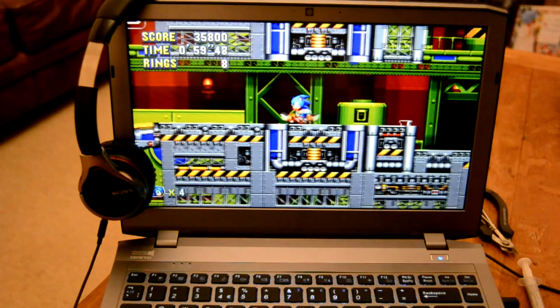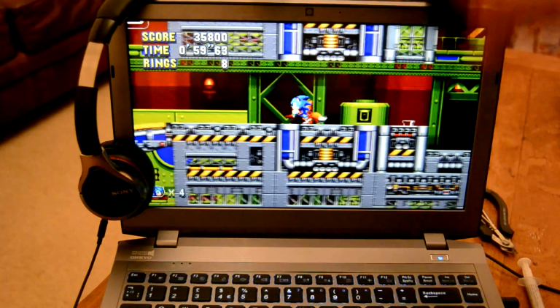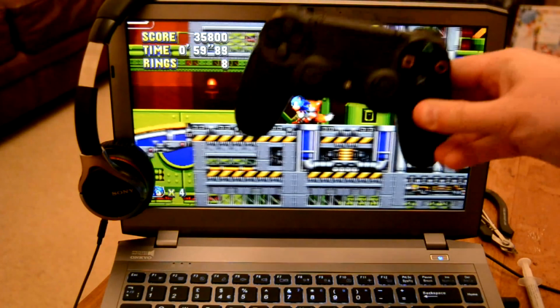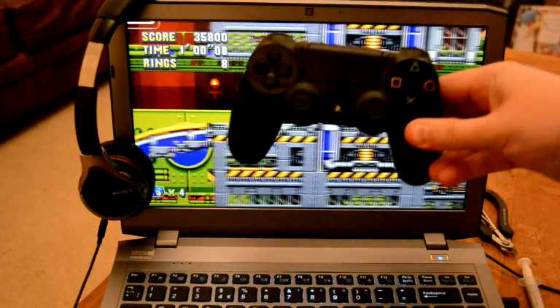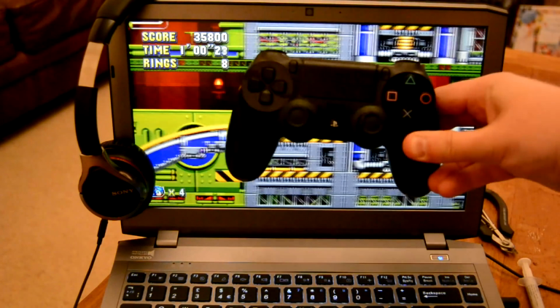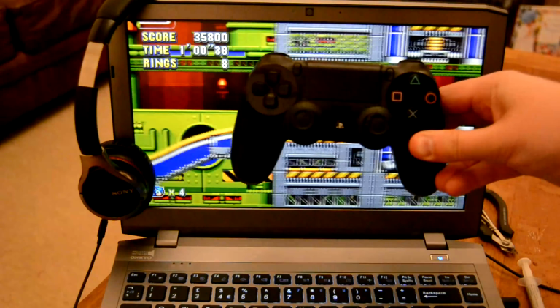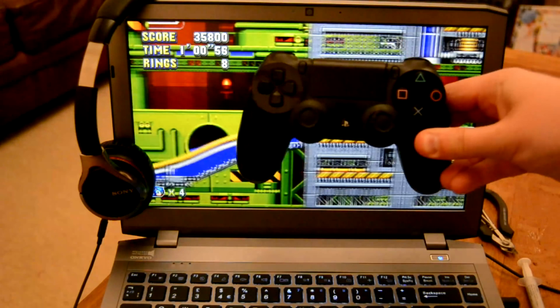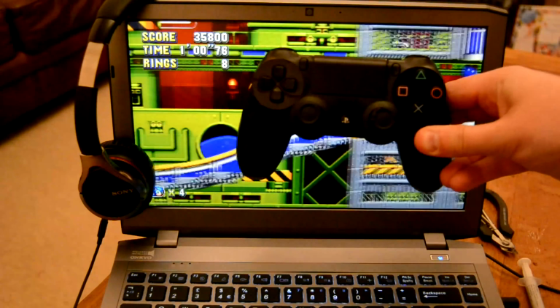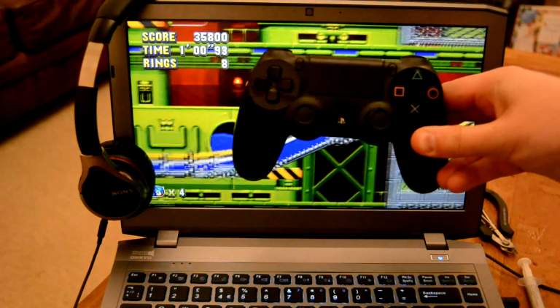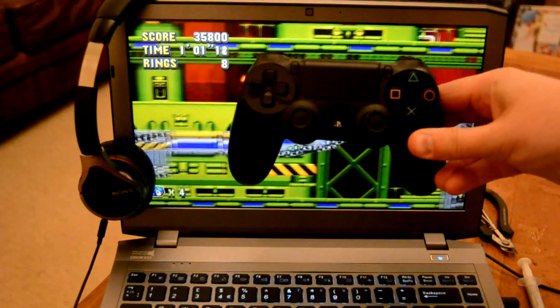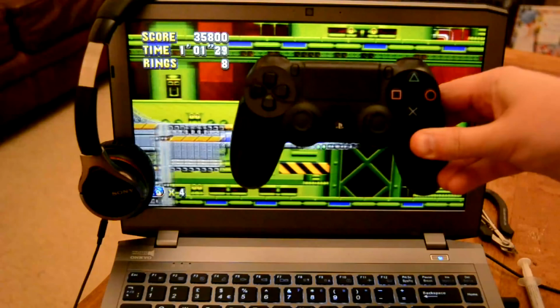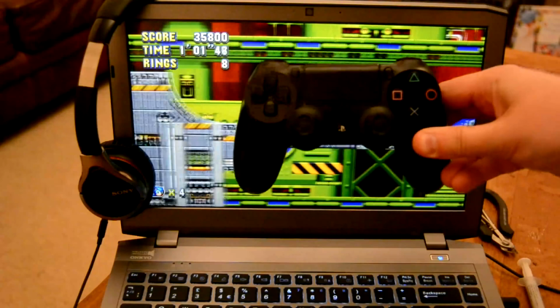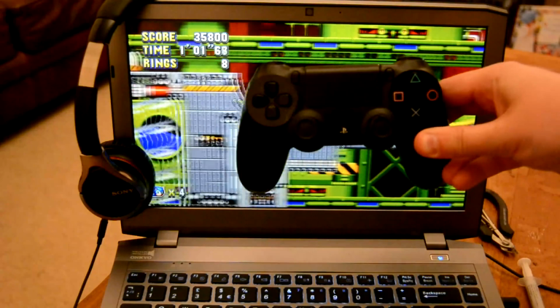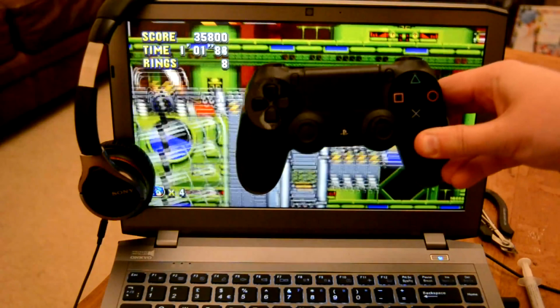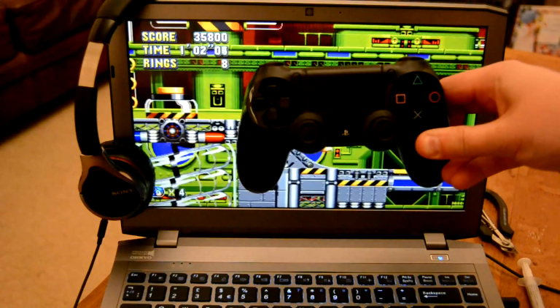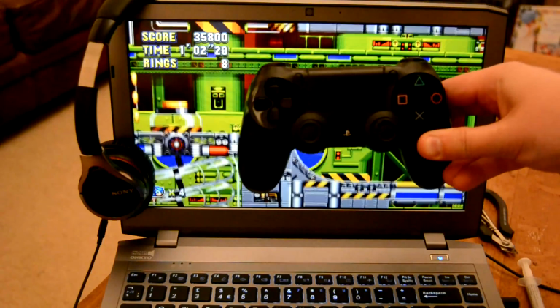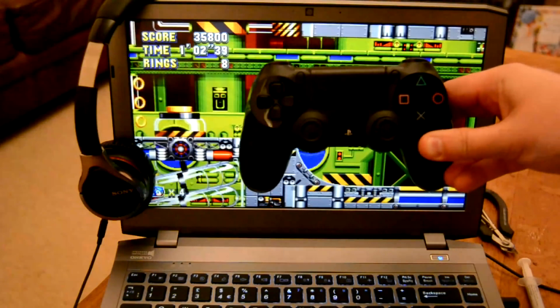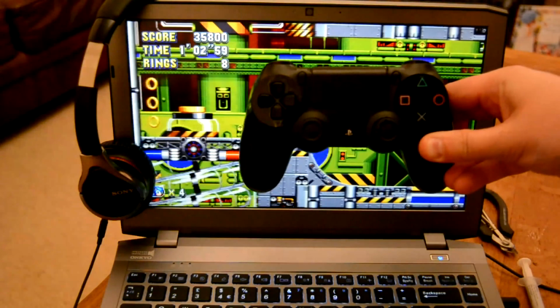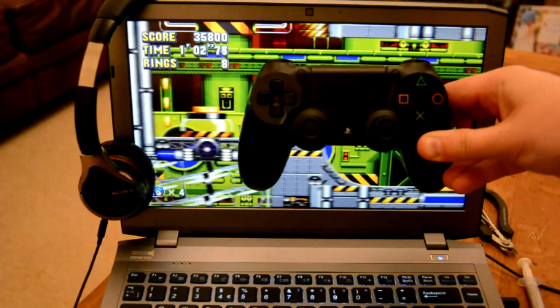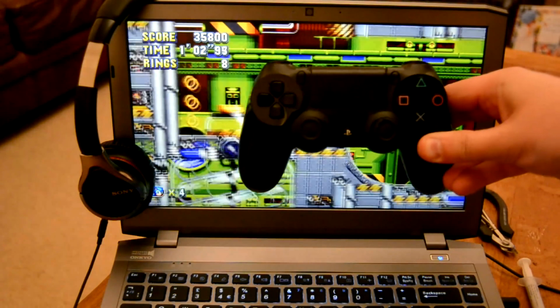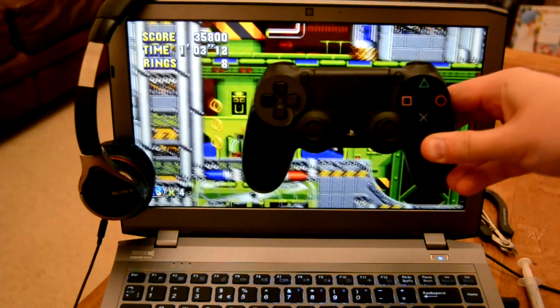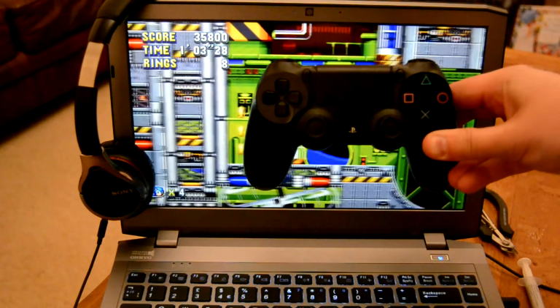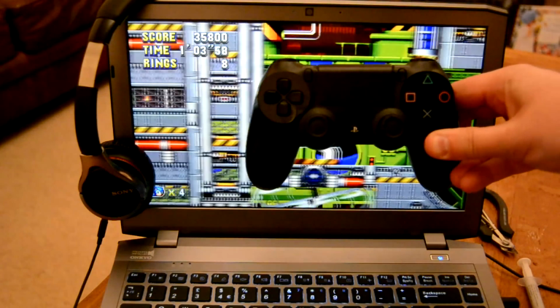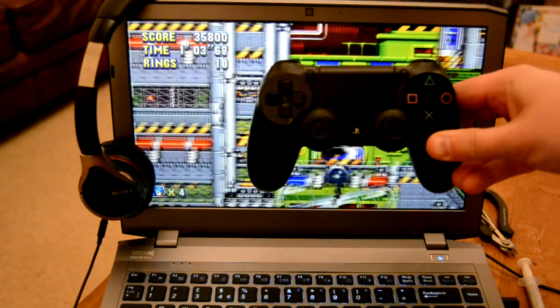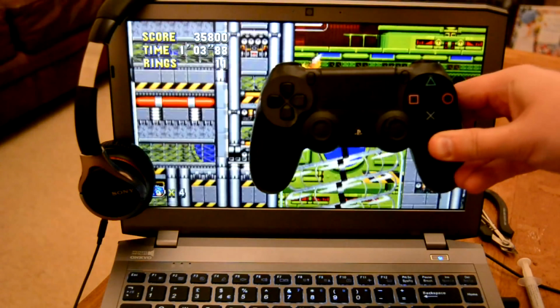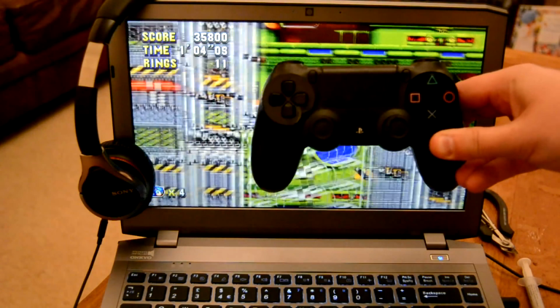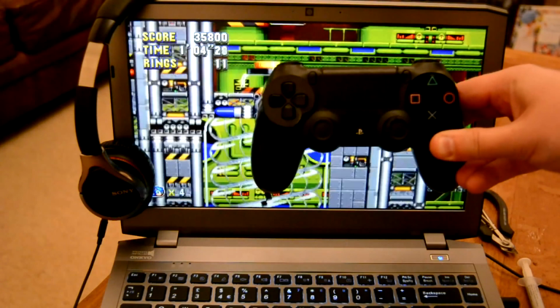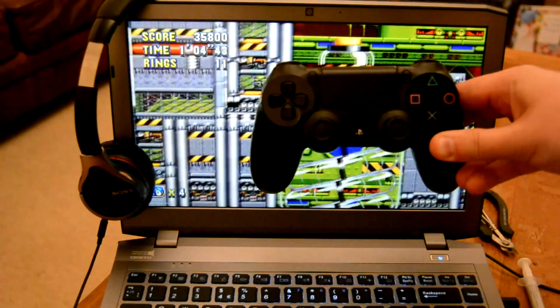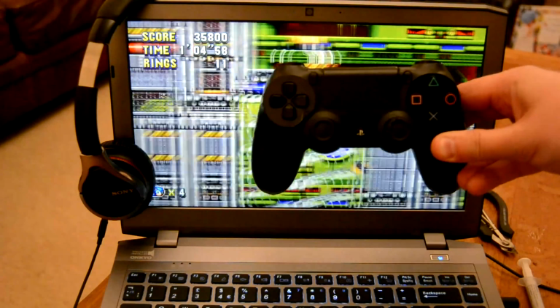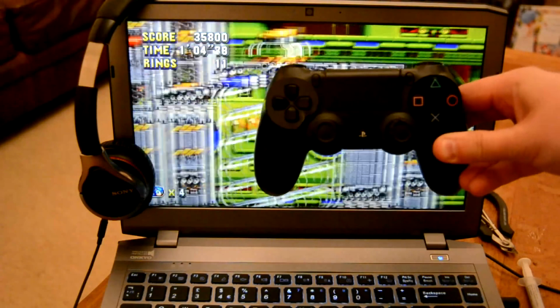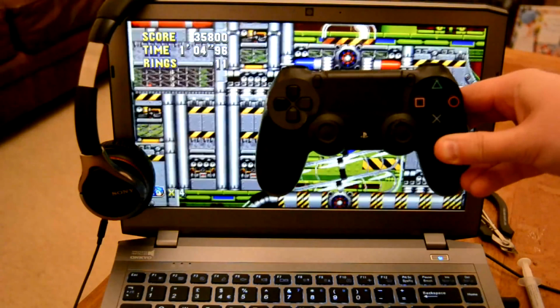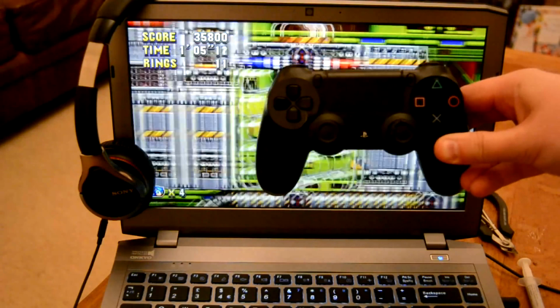So this video is going to show you how easy it is to hook up a PS4 controller to your PC.